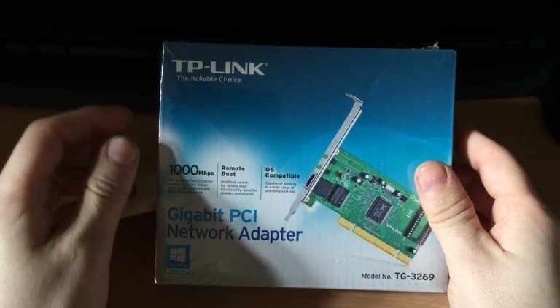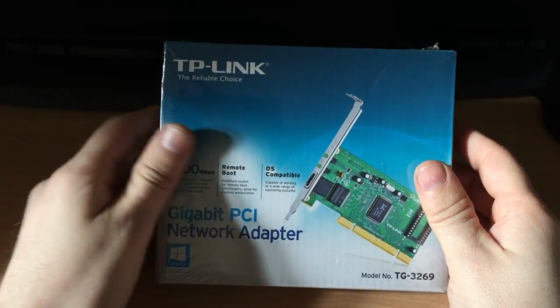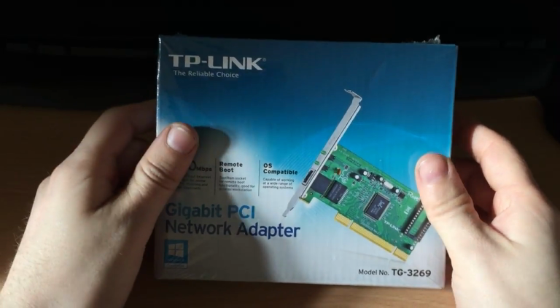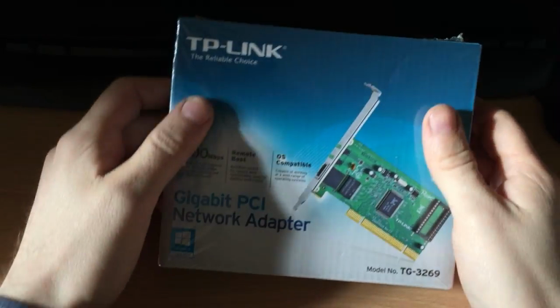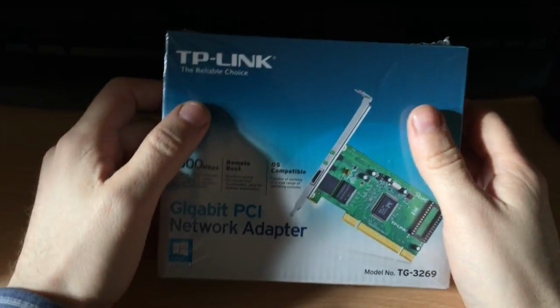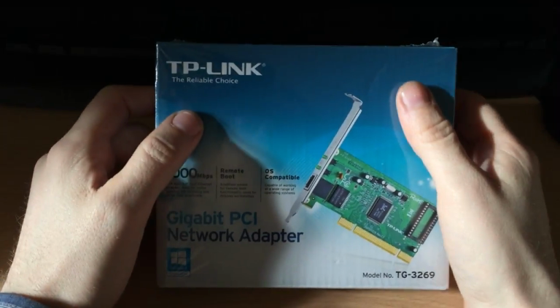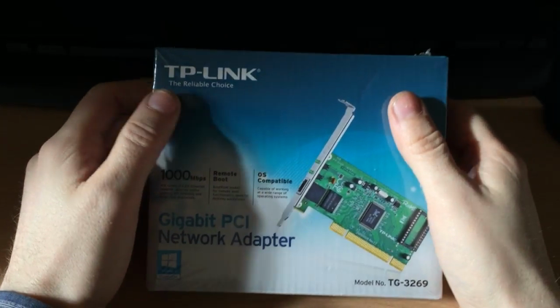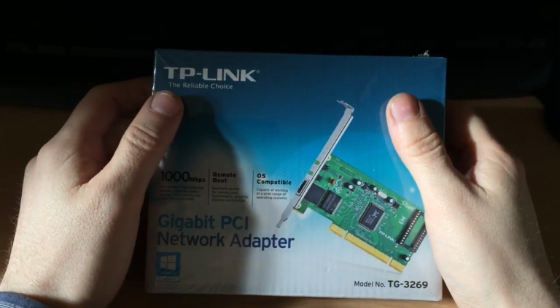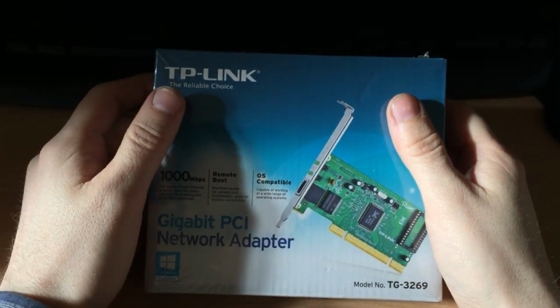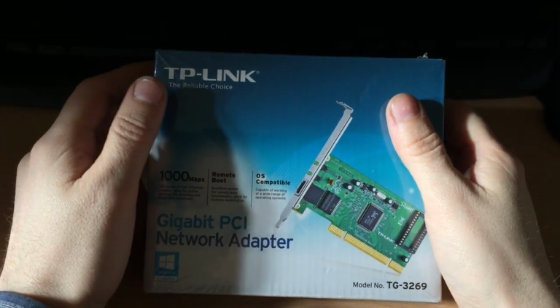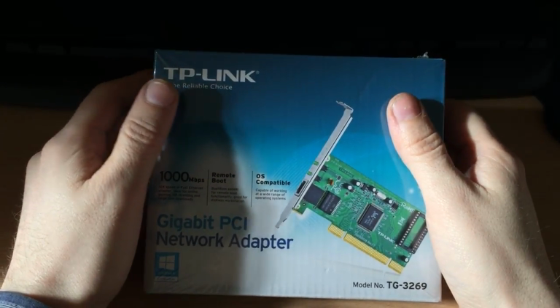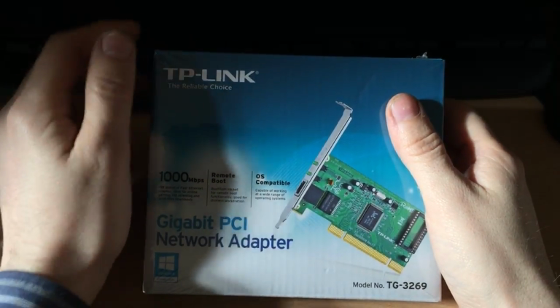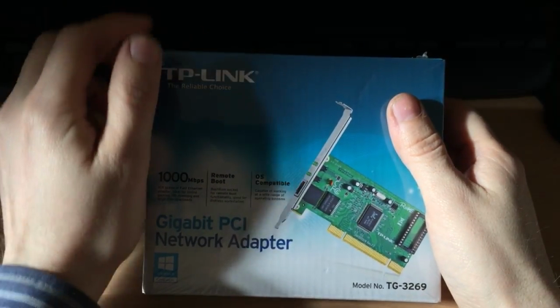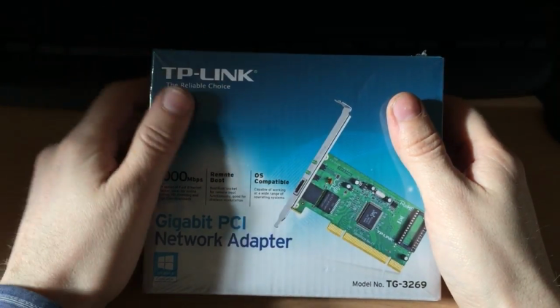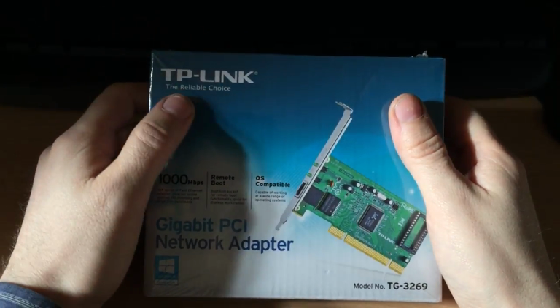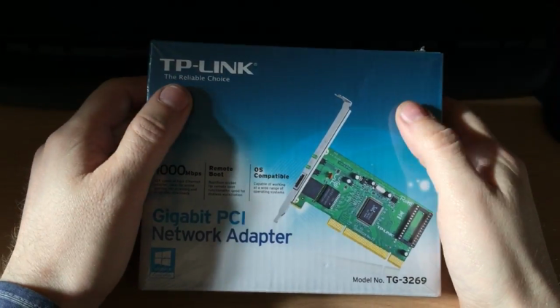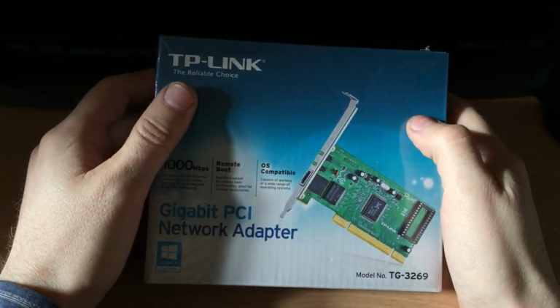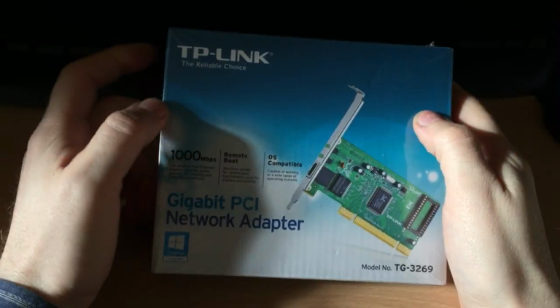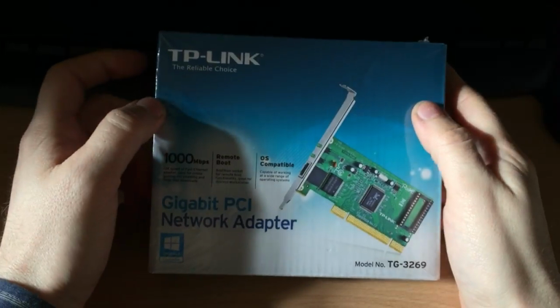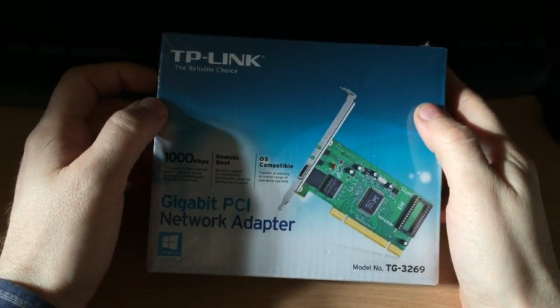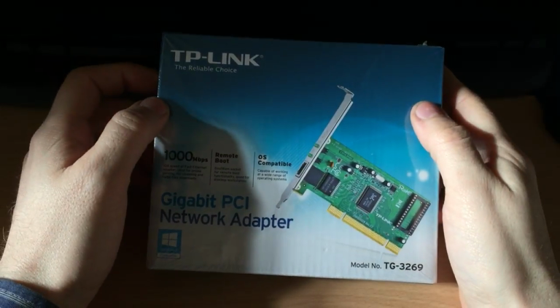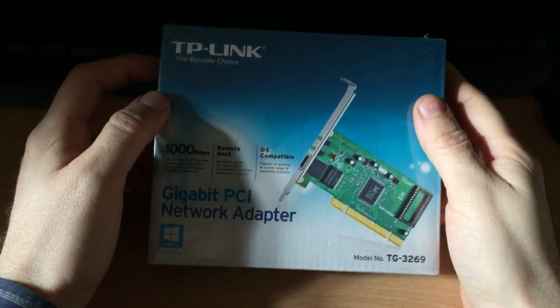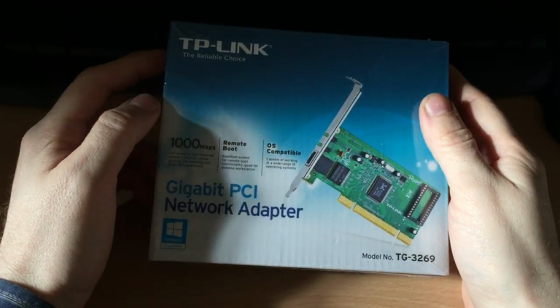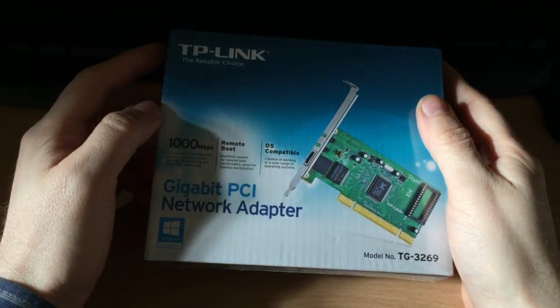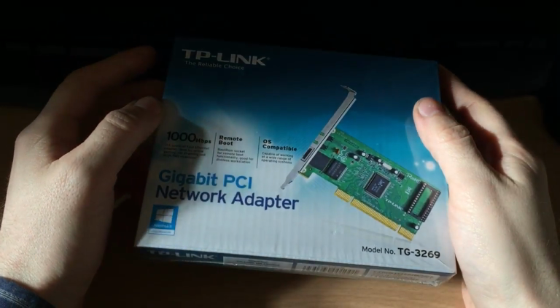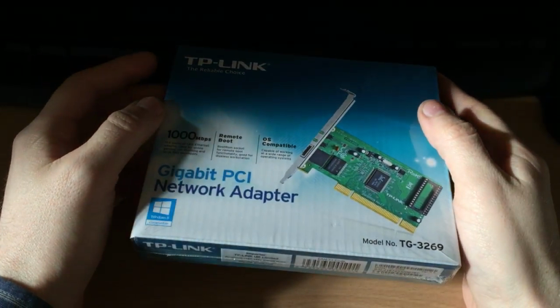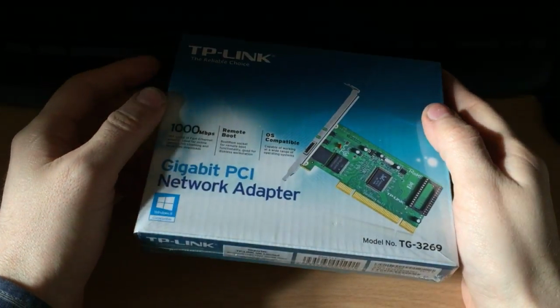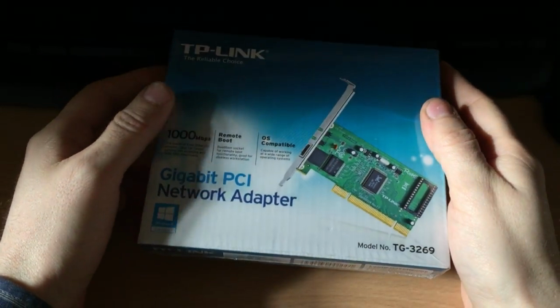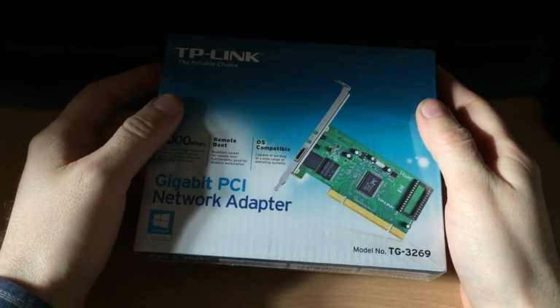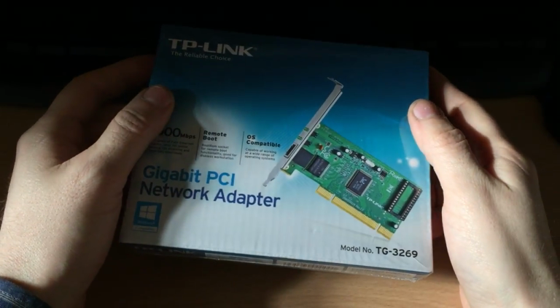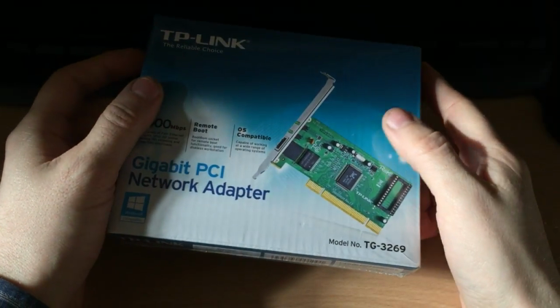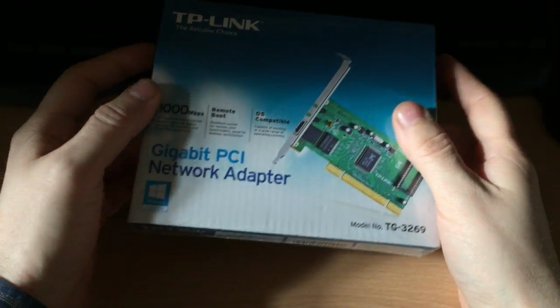Hello YouTube, Daniel here. I just thought I'd do a quick review on a TP-Link network card I've just picked up.